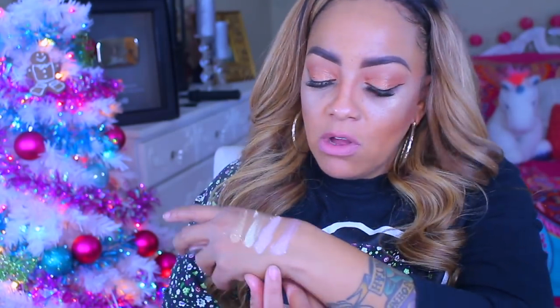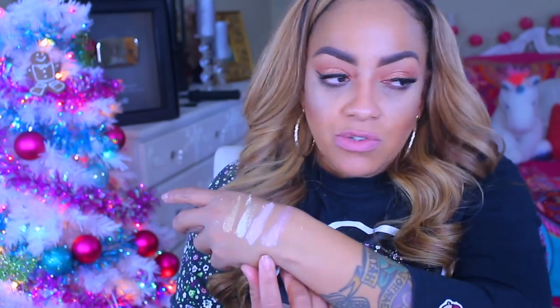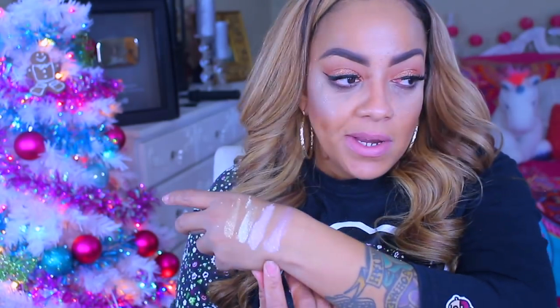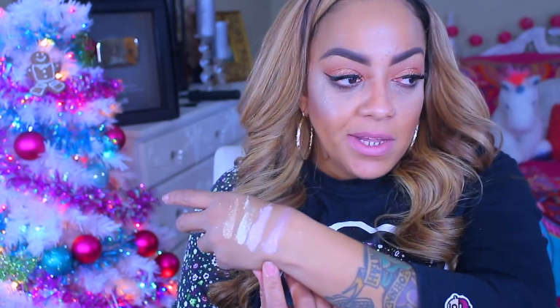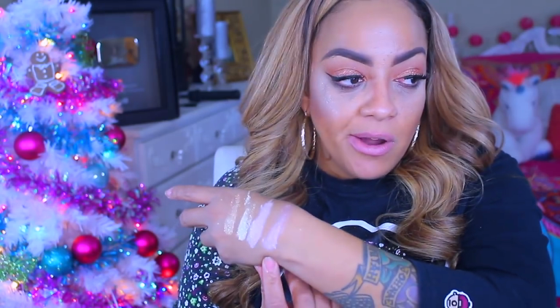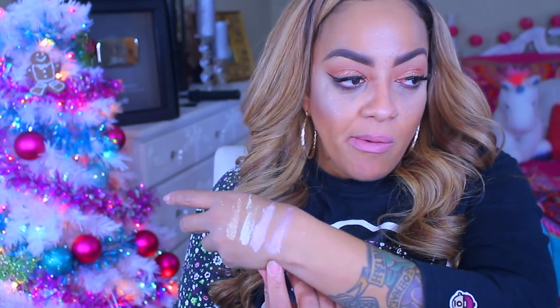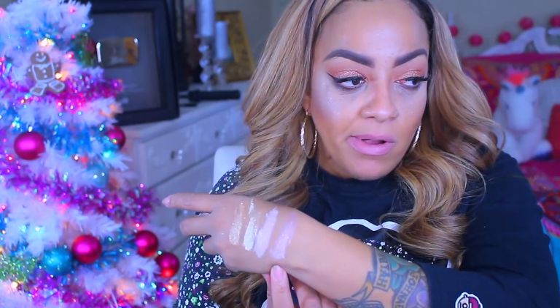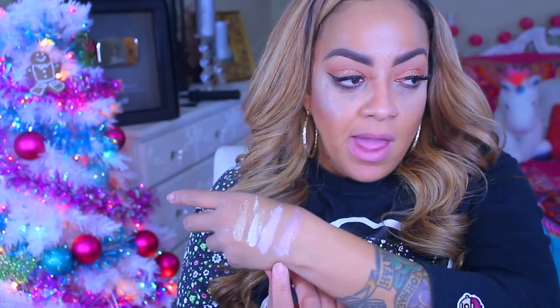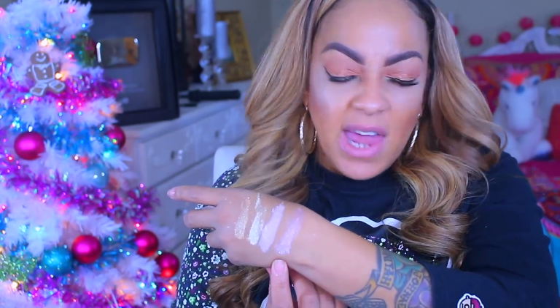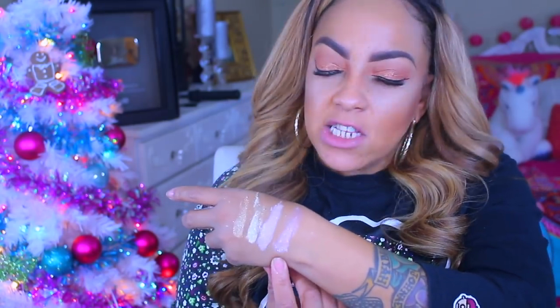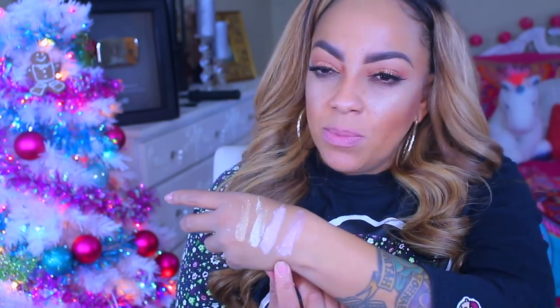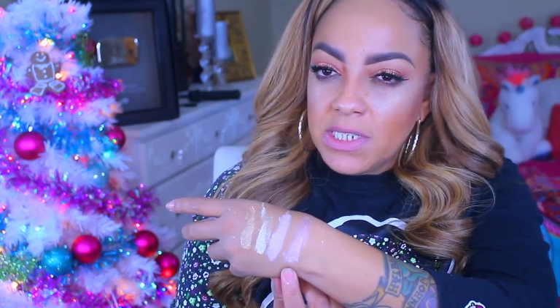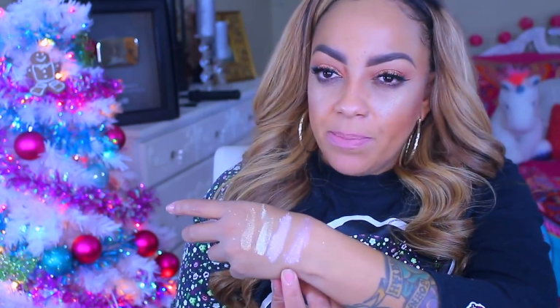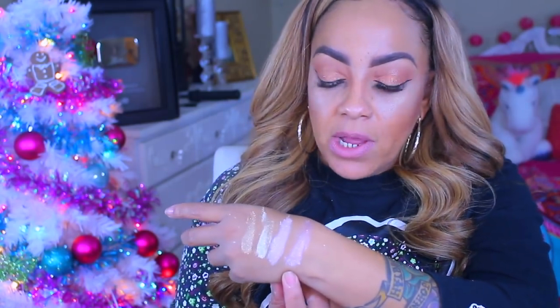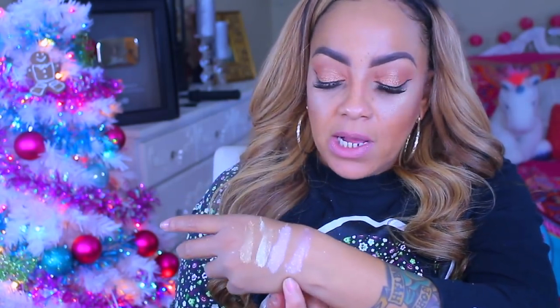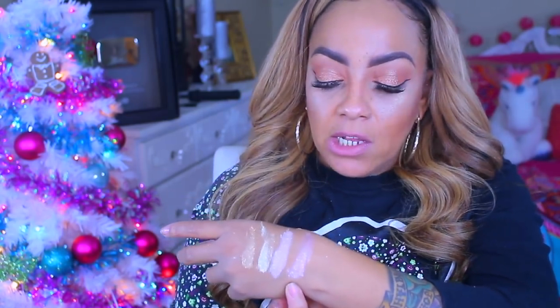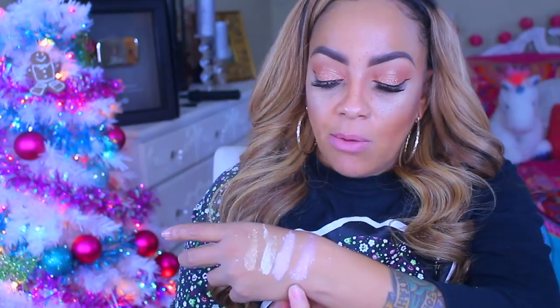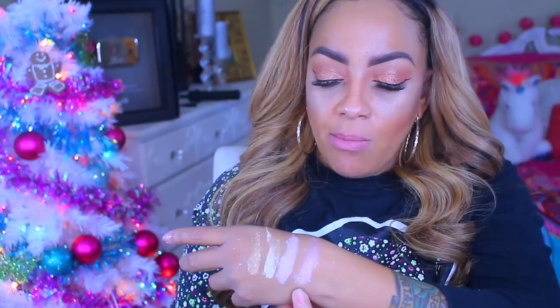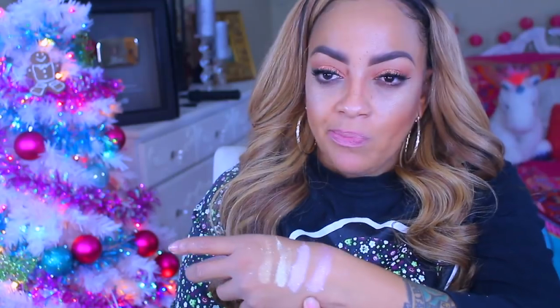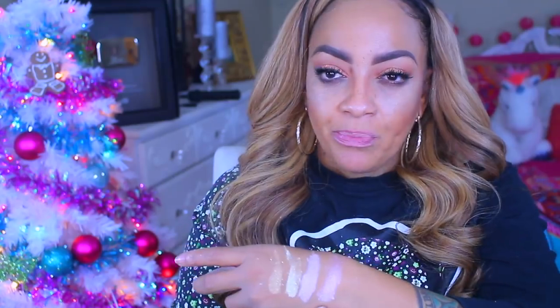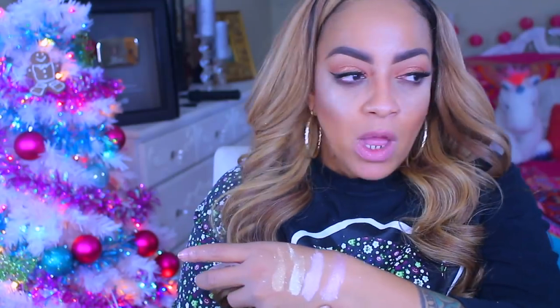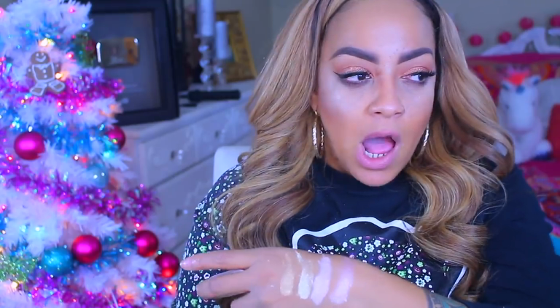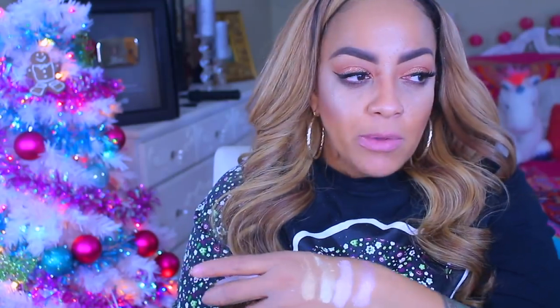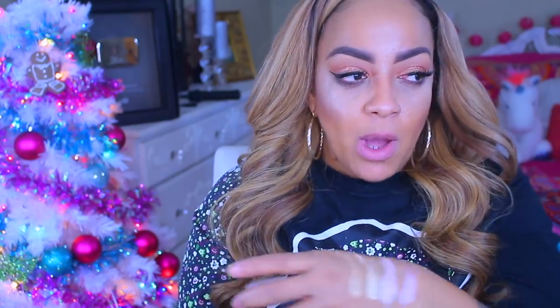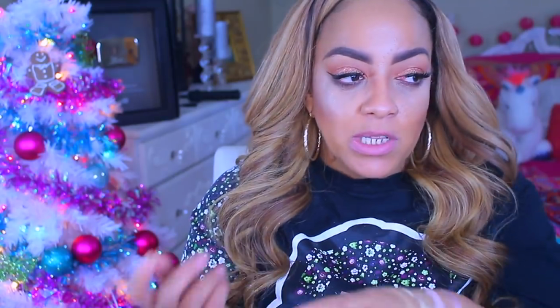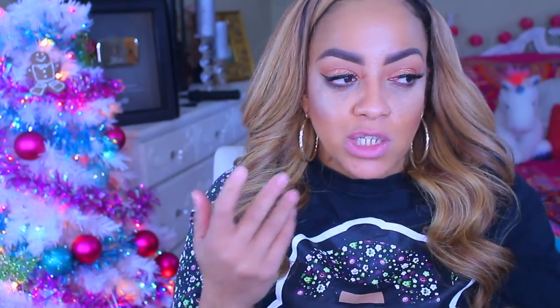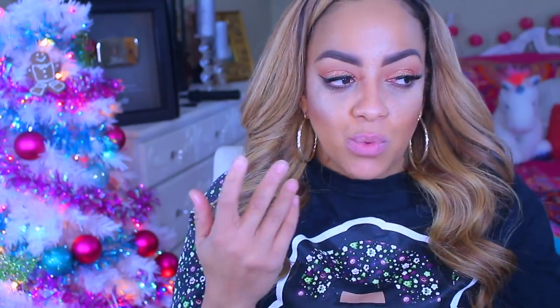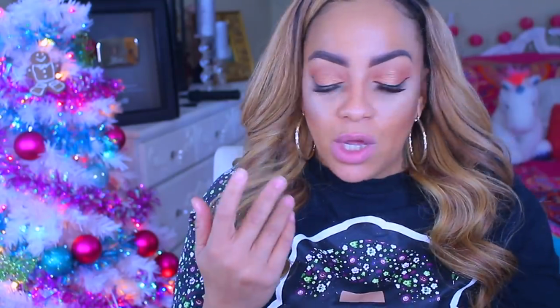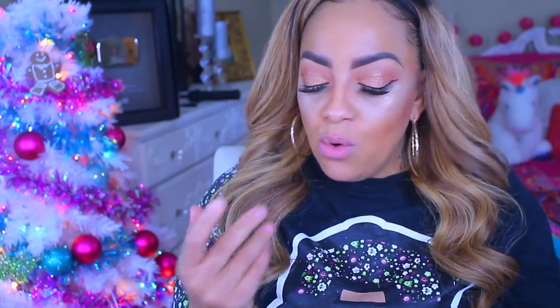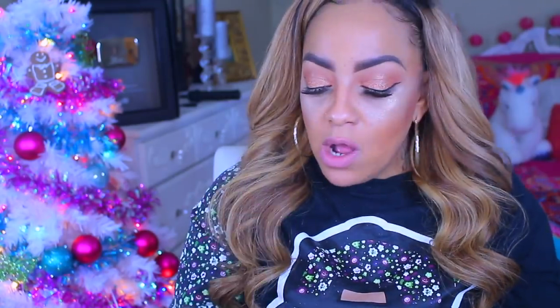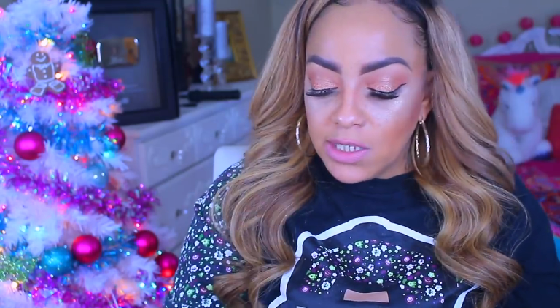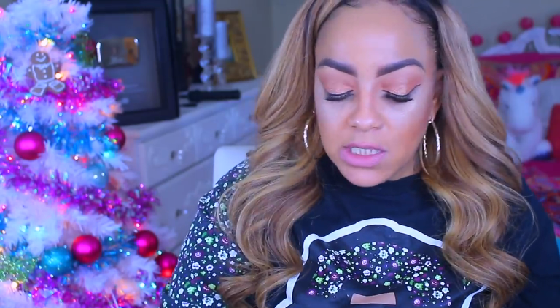This one goes right here, and it's a little bit deeper in color.